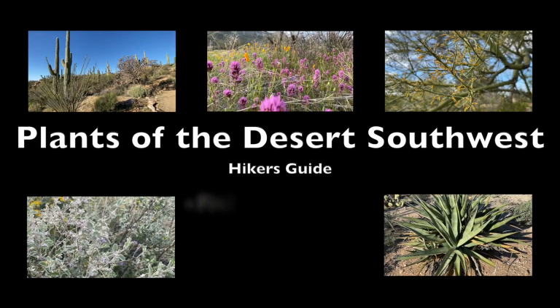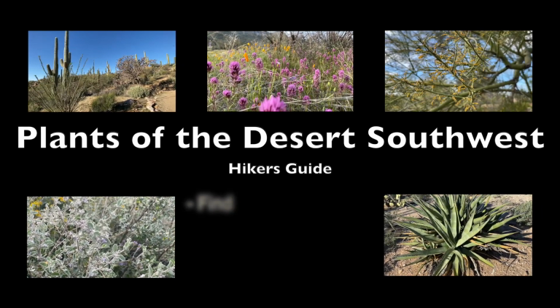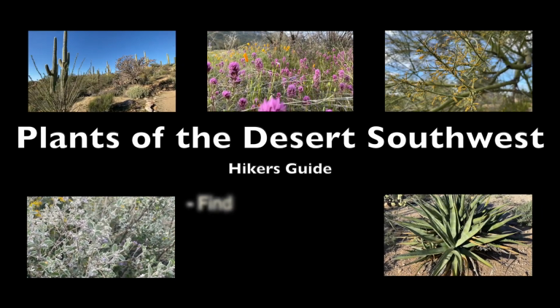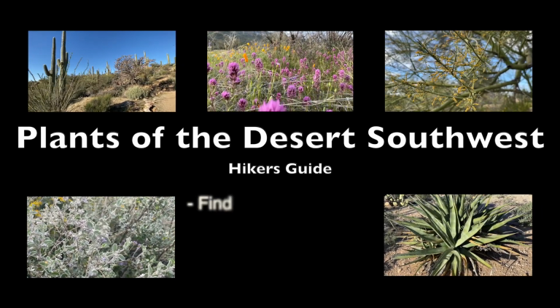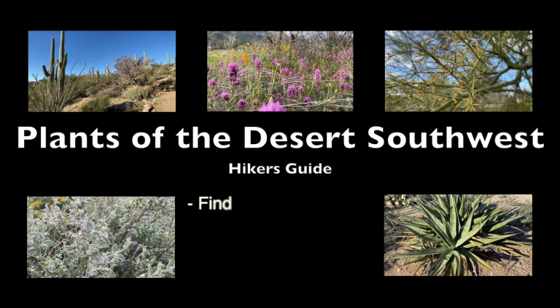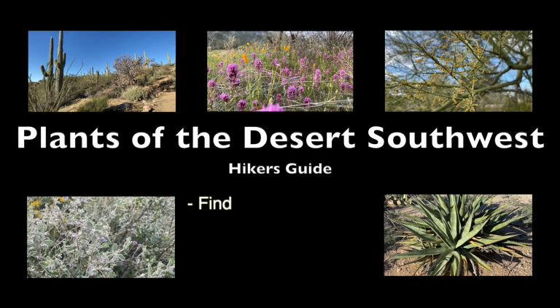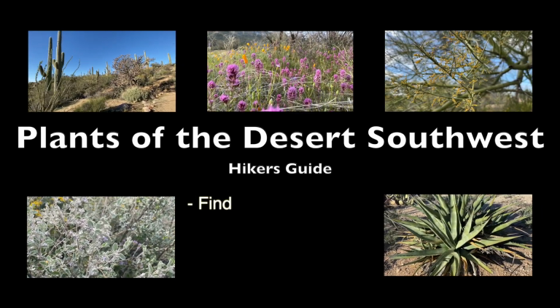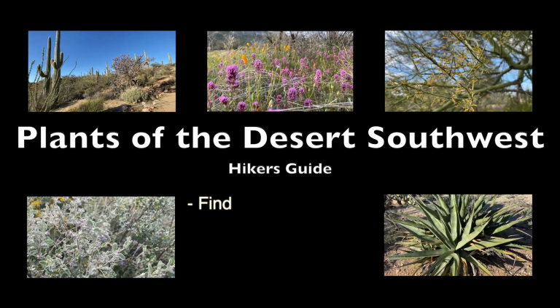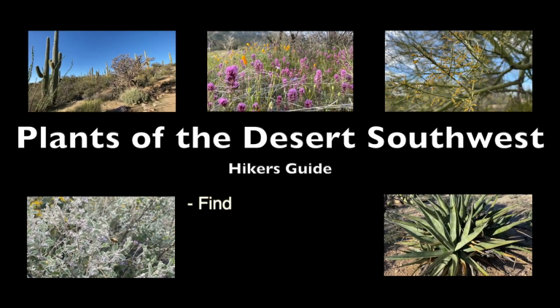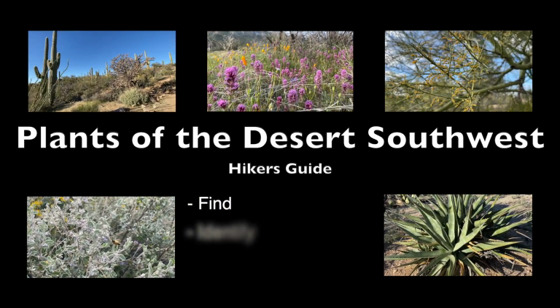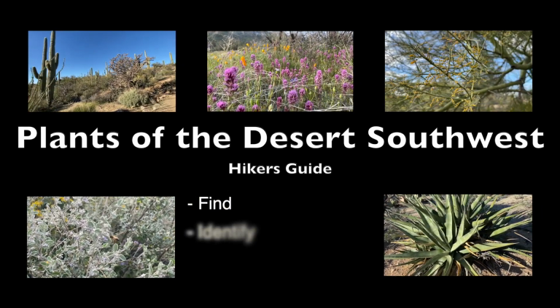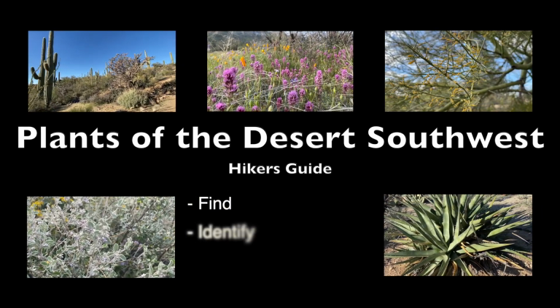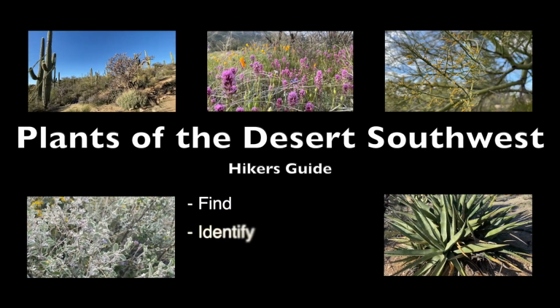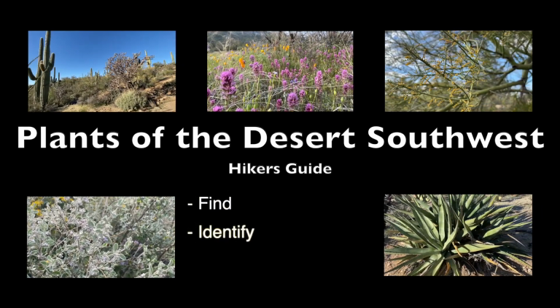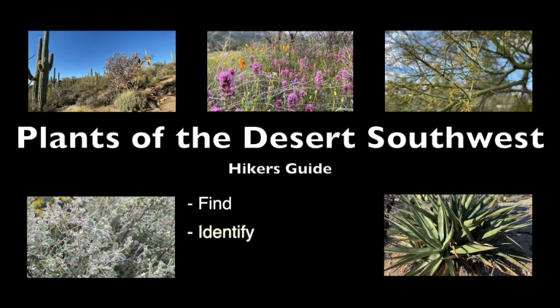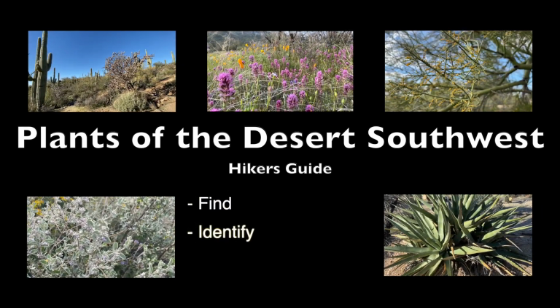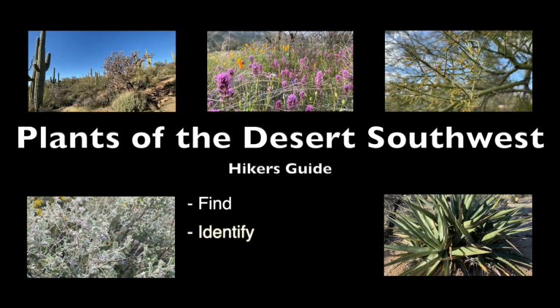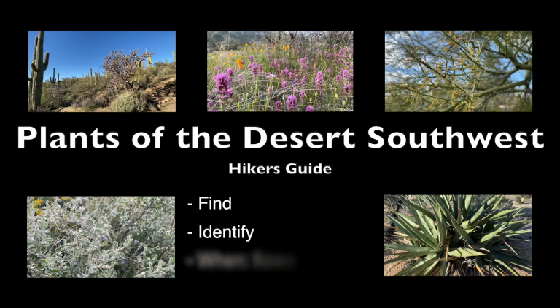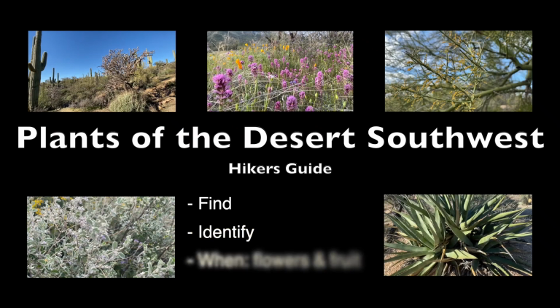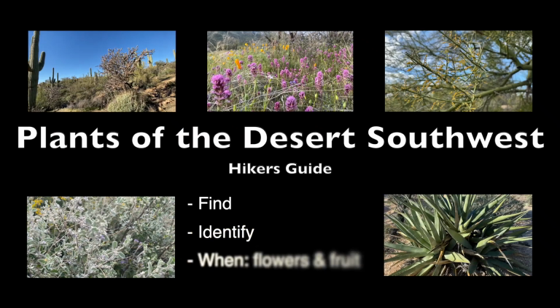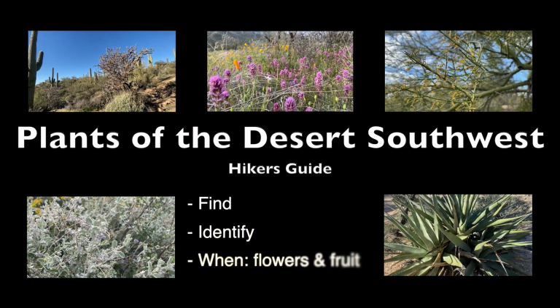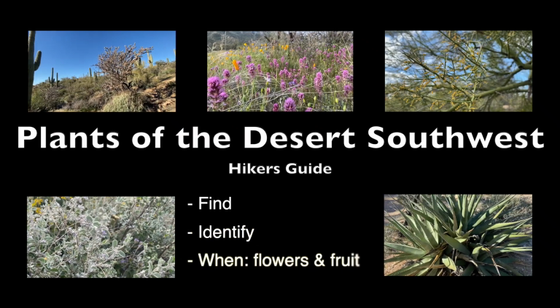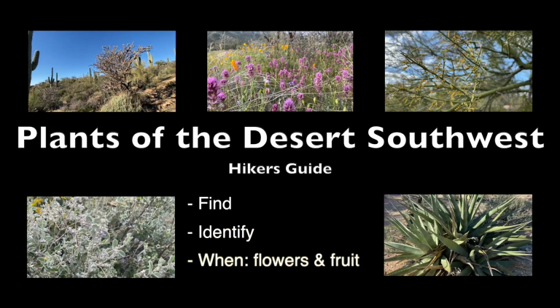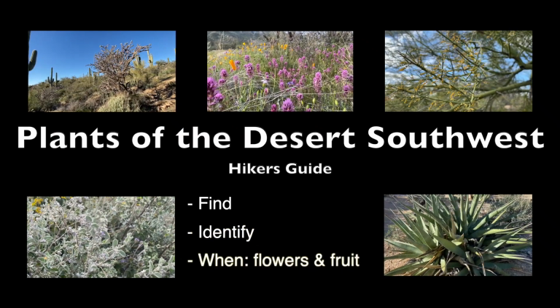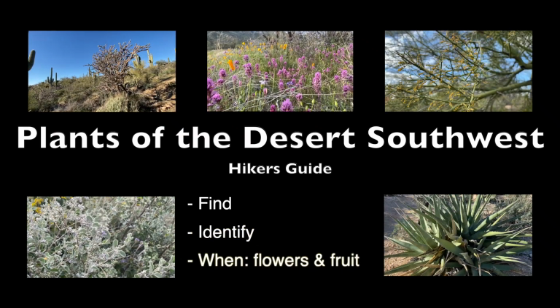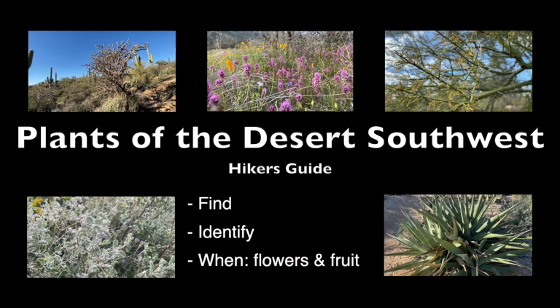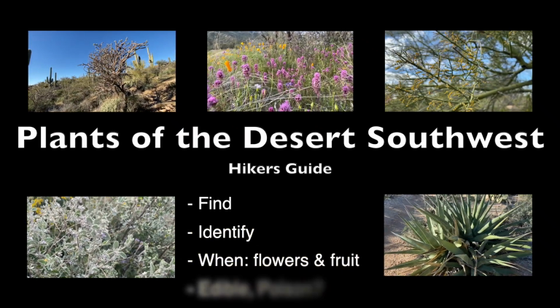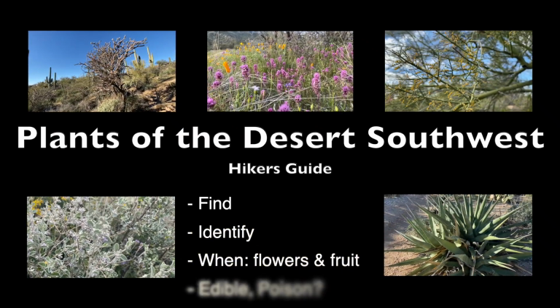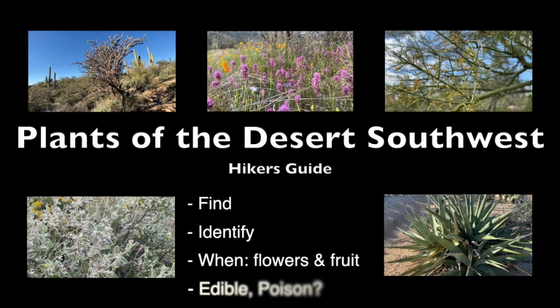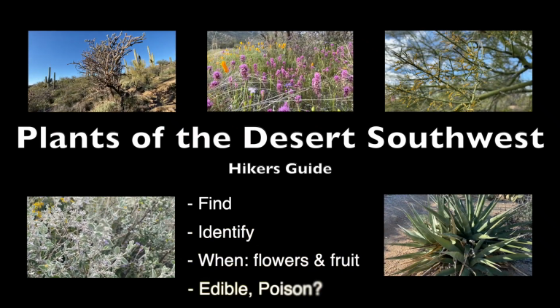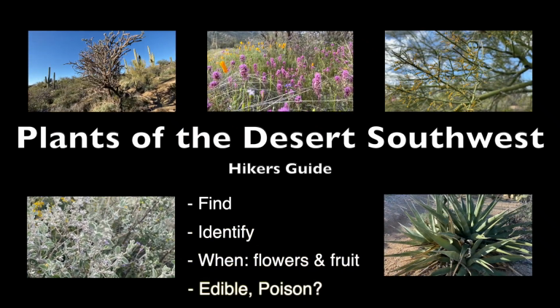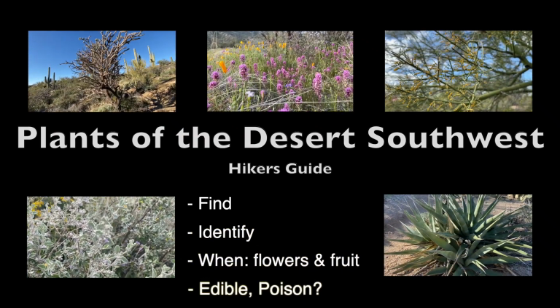You'll learn where to find them, how to identify them, when flowers and fruit are available, and which ones are edible.